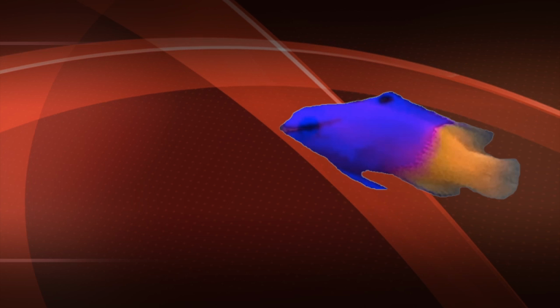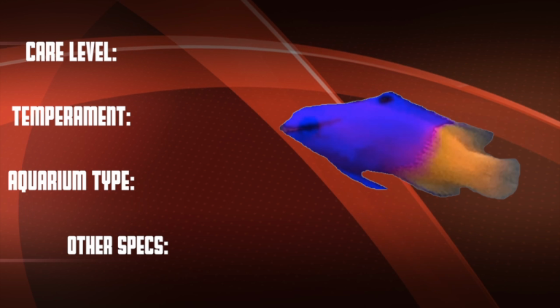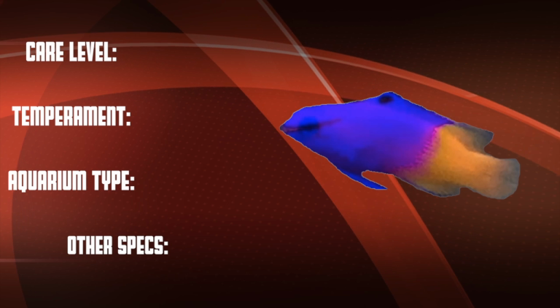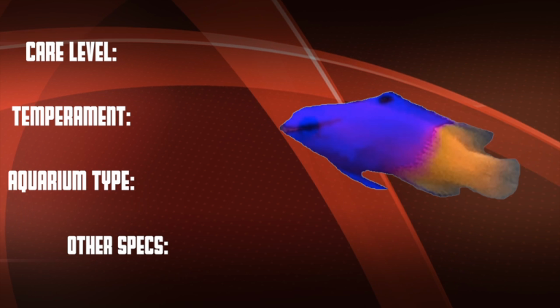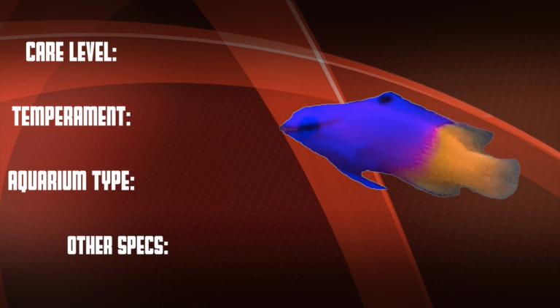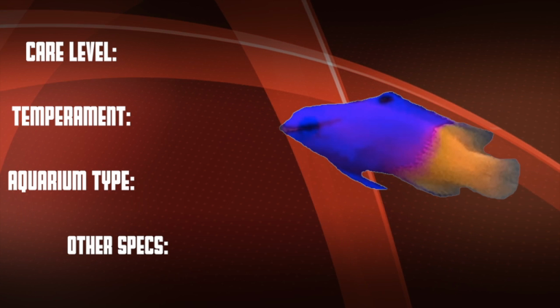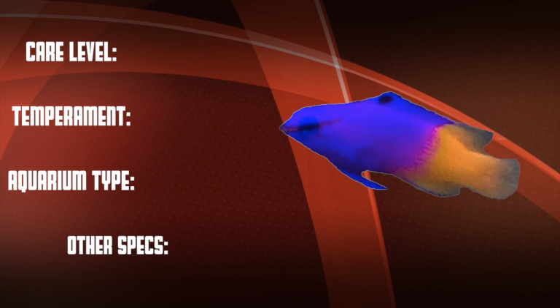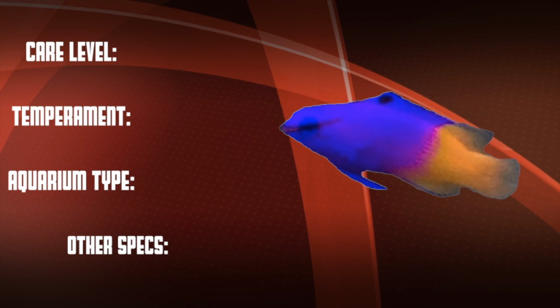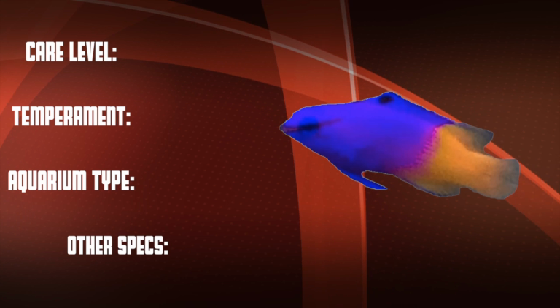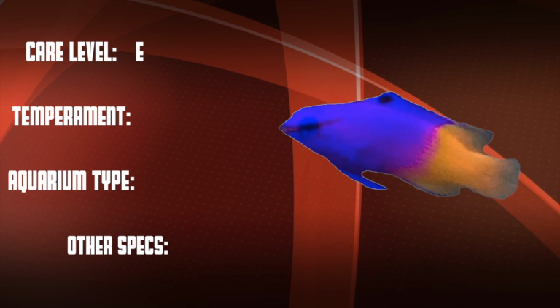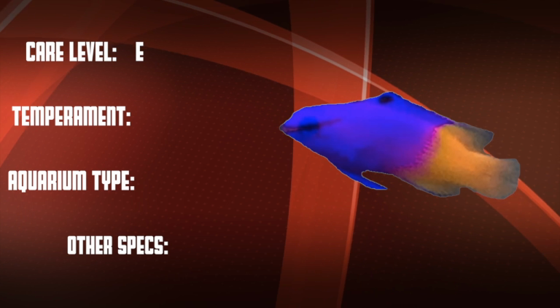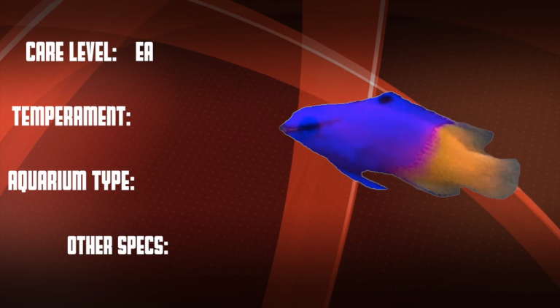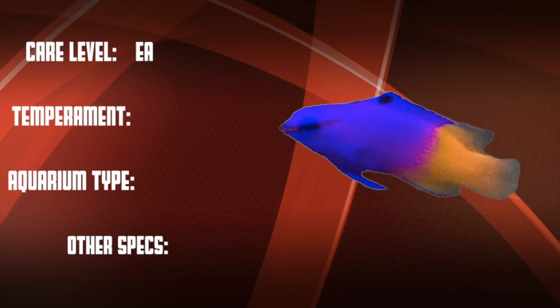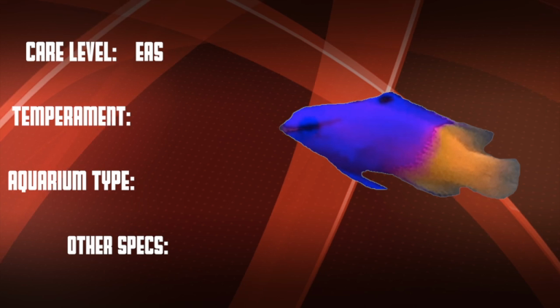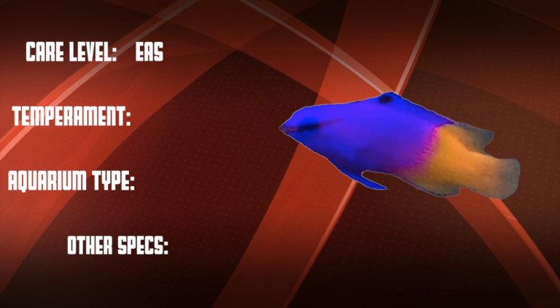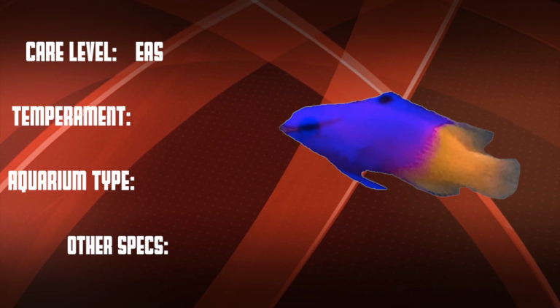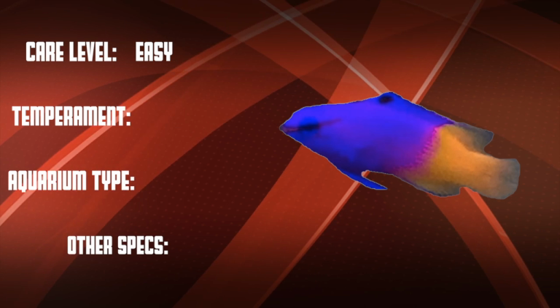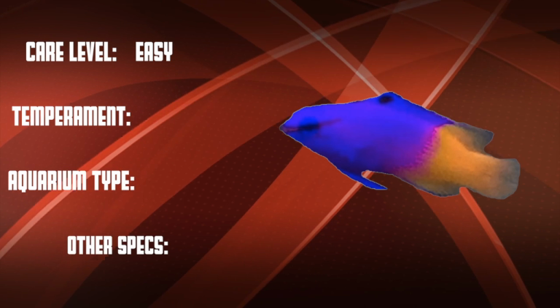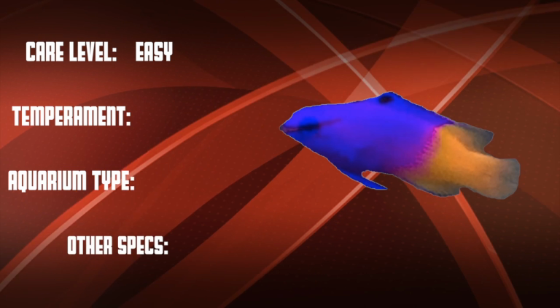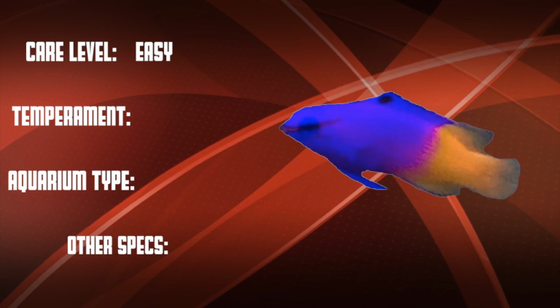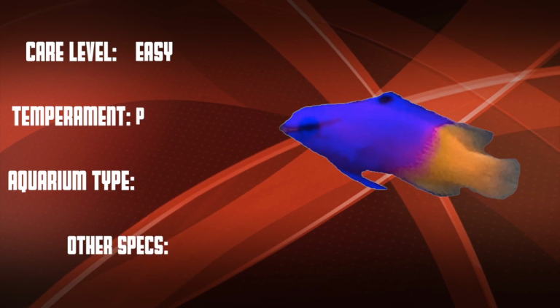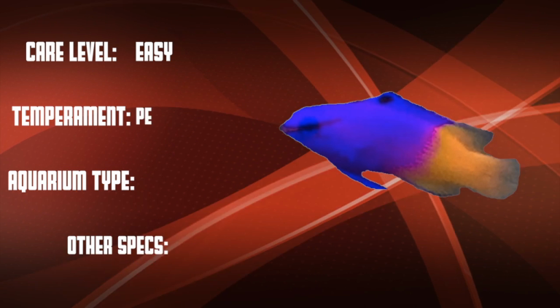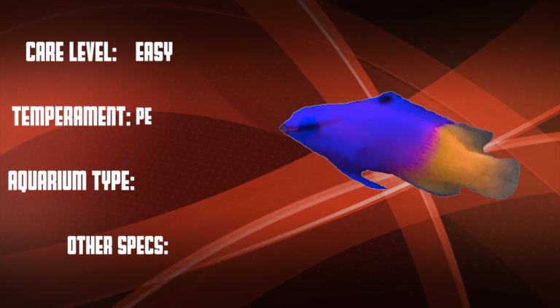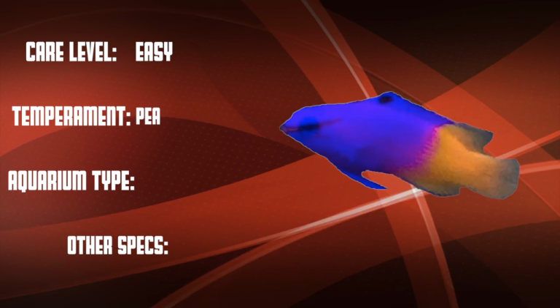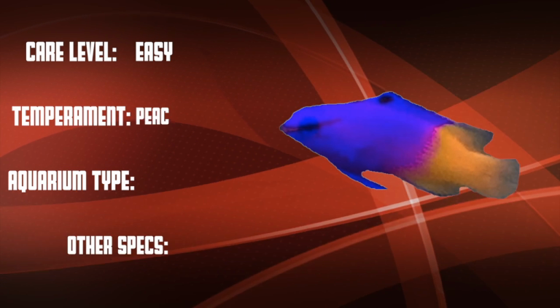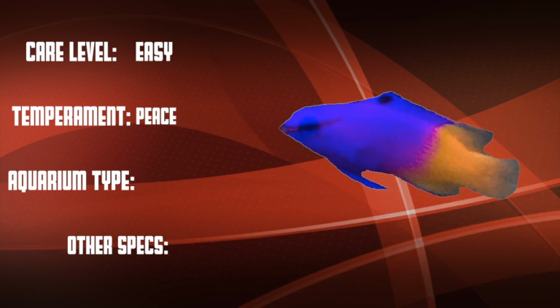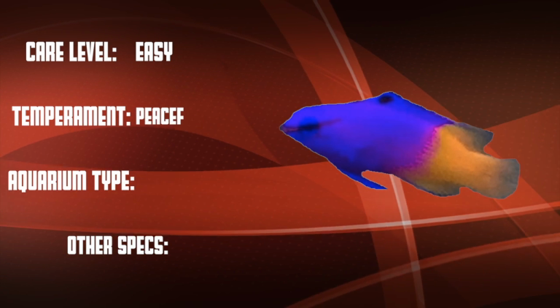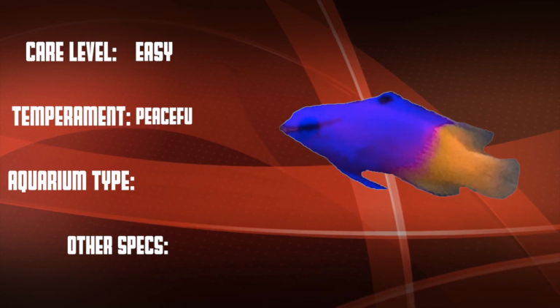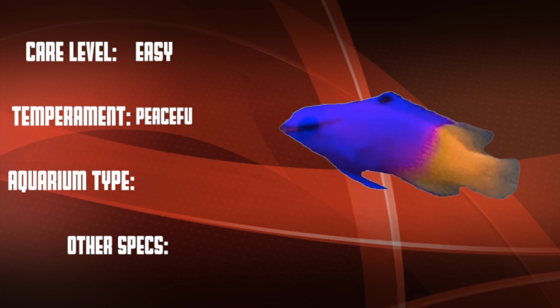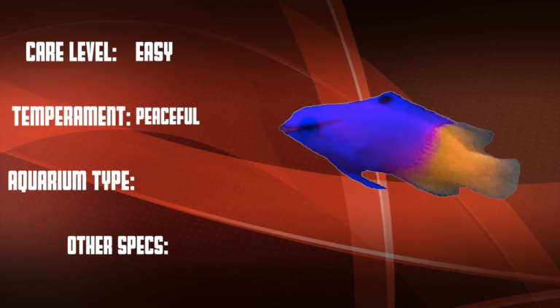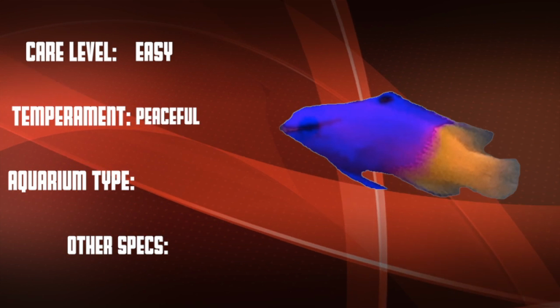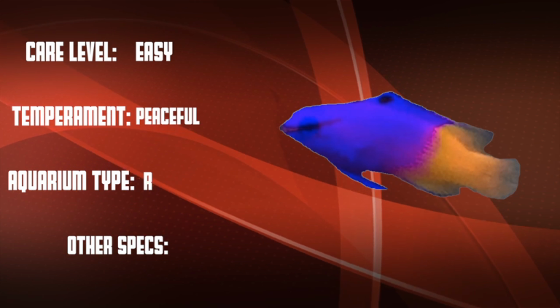So let's go over our checklist. The Royal Gramma is an easy care level fish that is peaceful, and they work well in both reef and fish-only tanks.